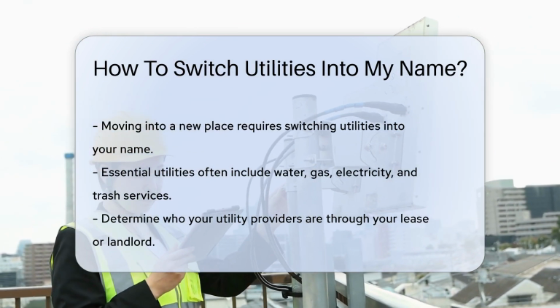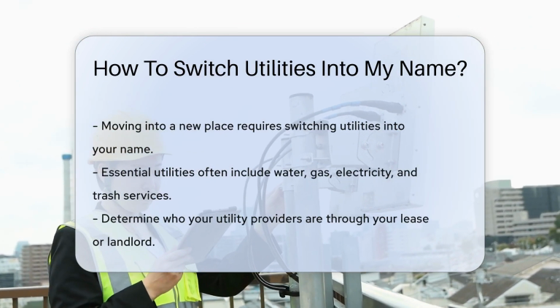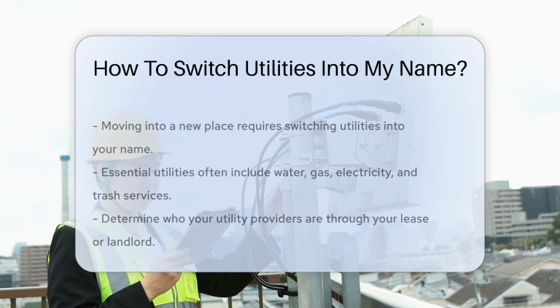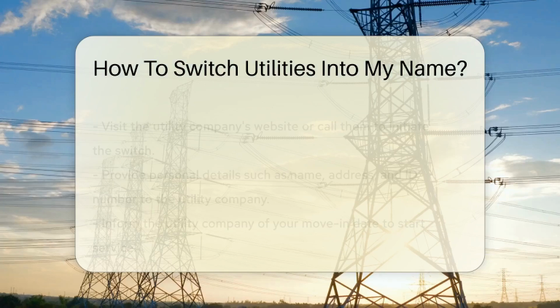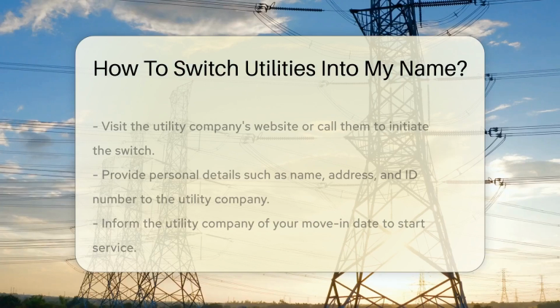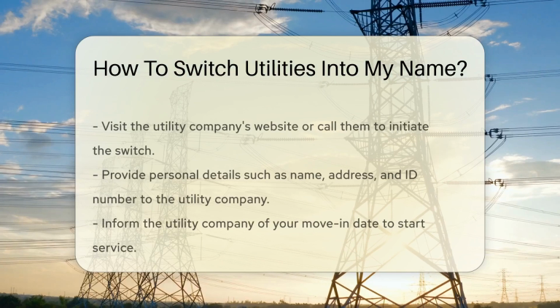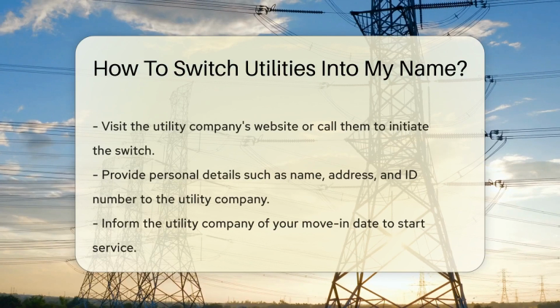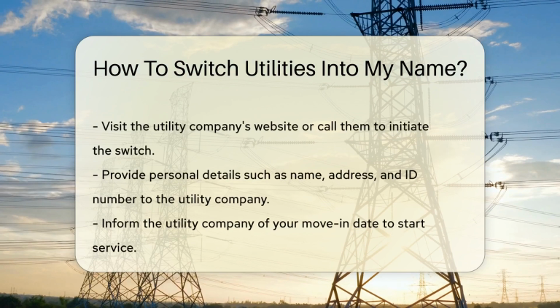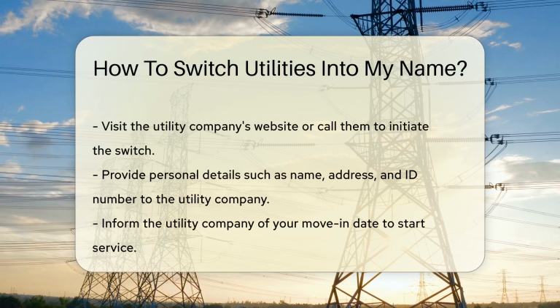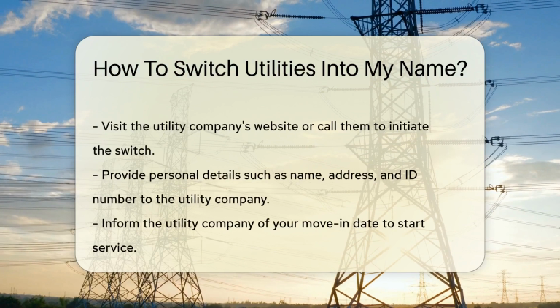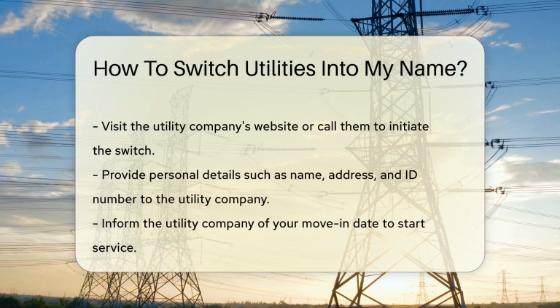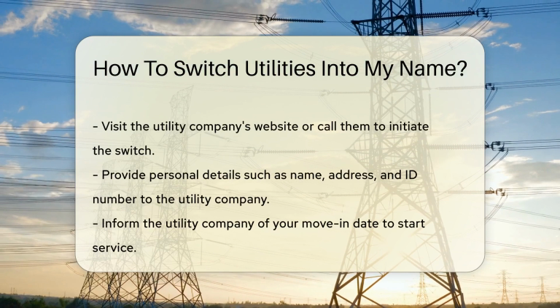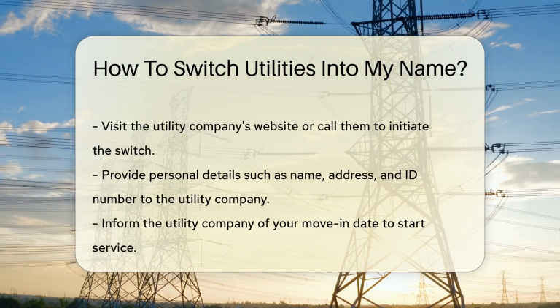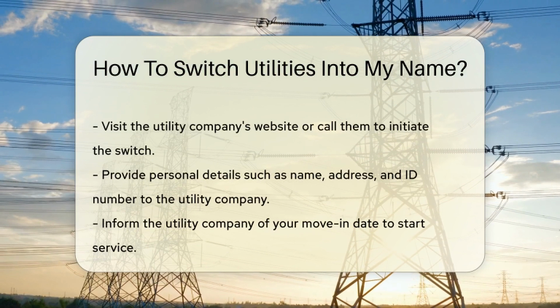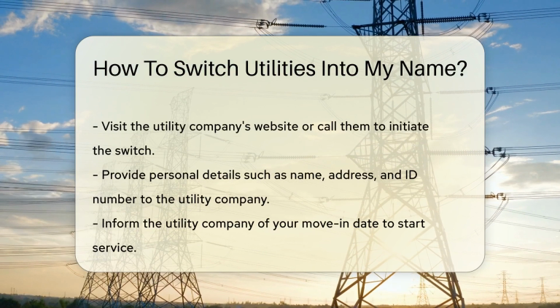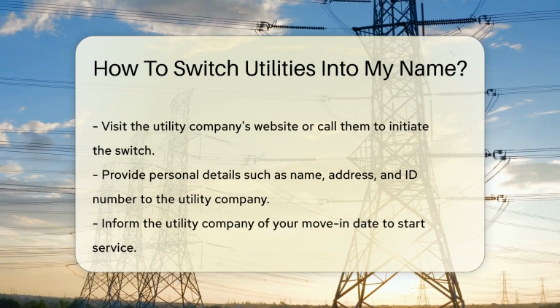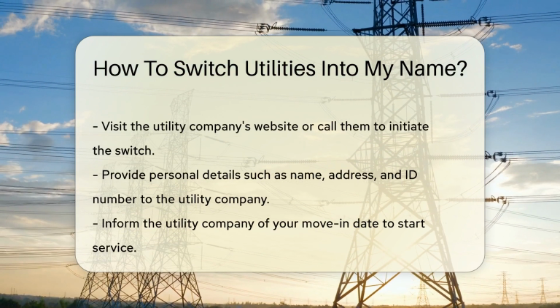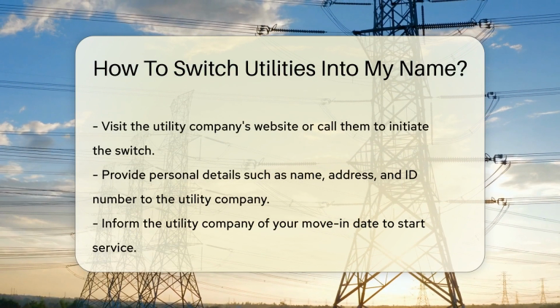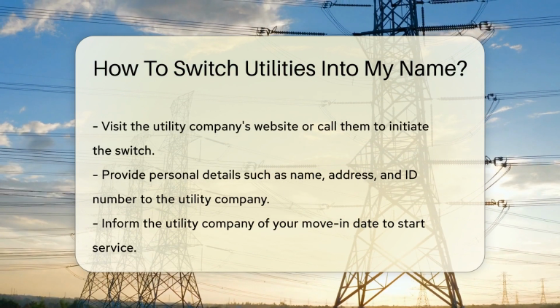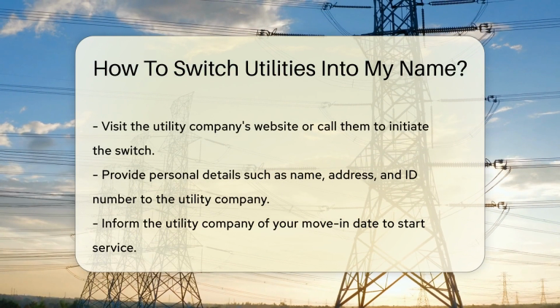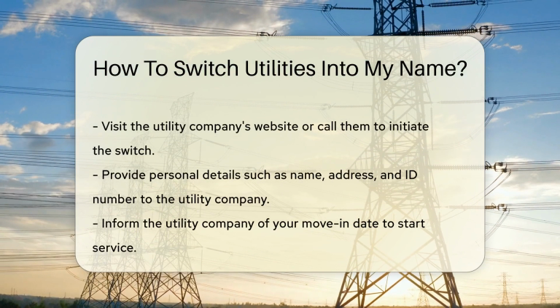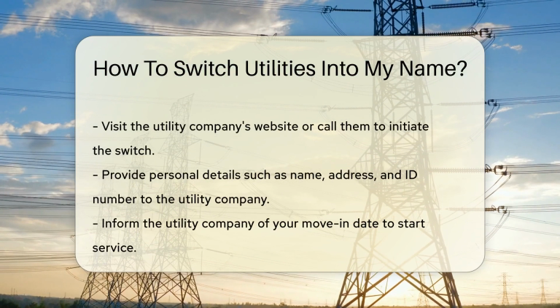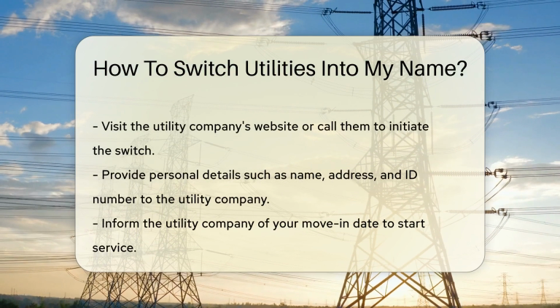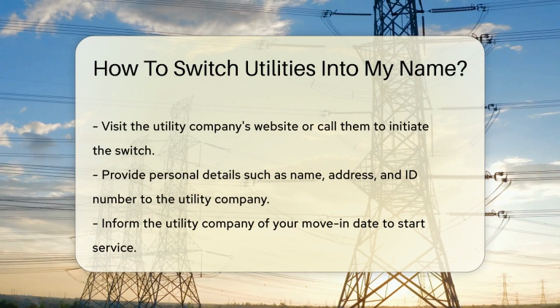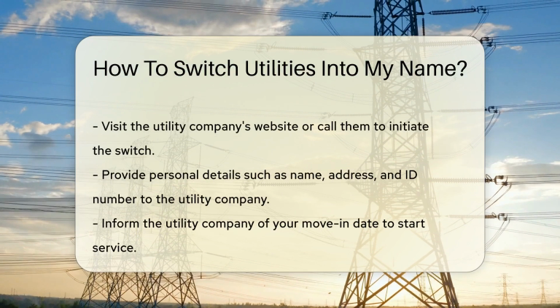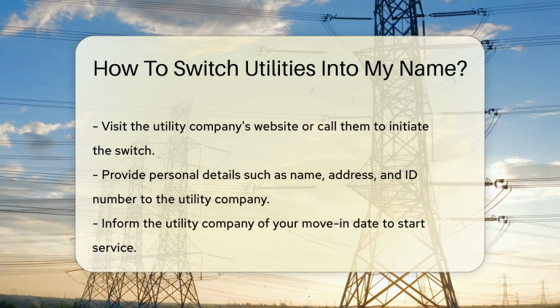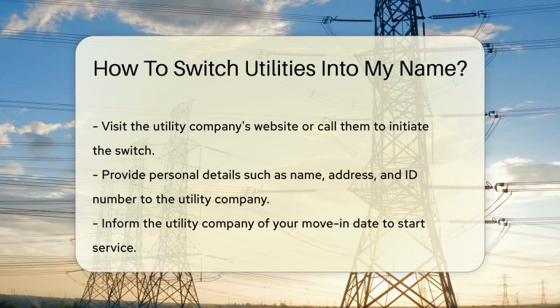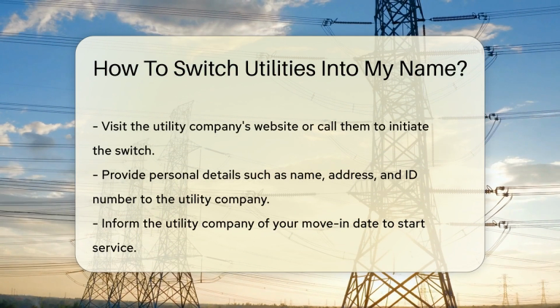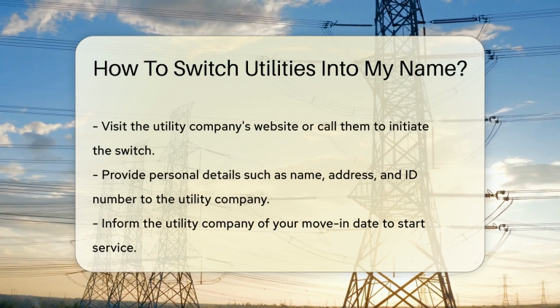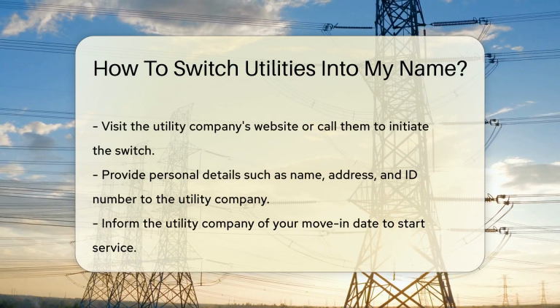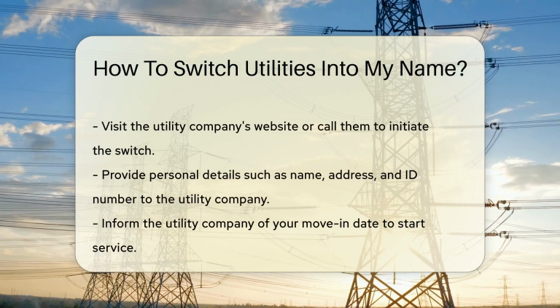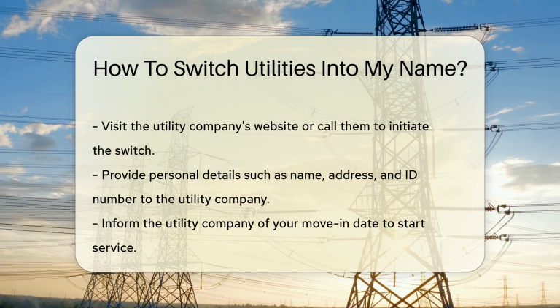Knowing who your providers are is the next step. You can often find this information in your lease agreement or by contacting your landlord.